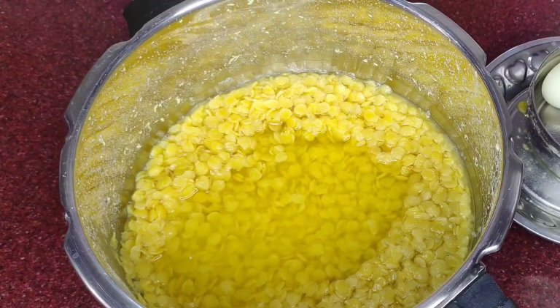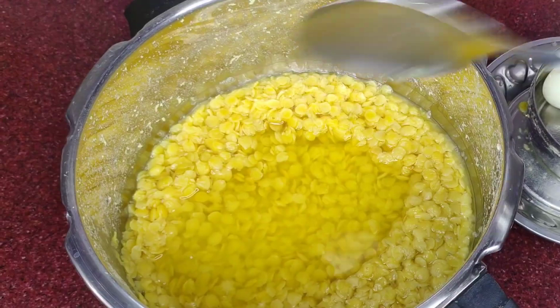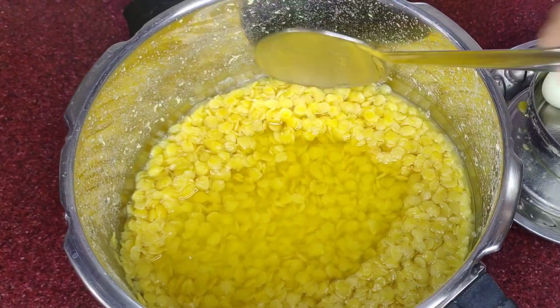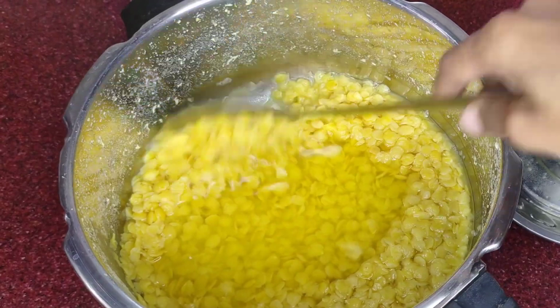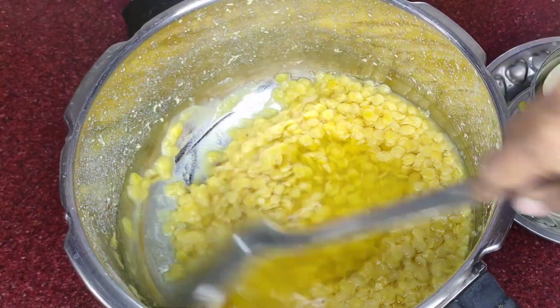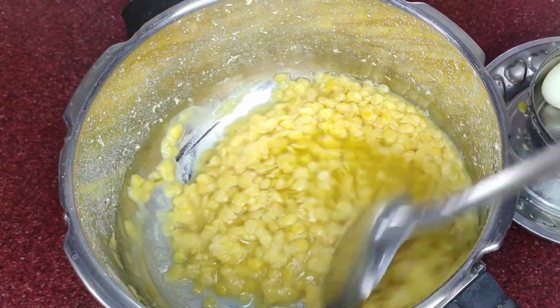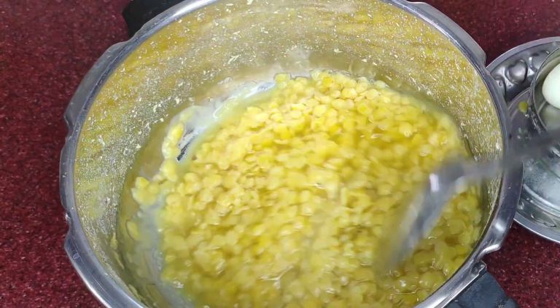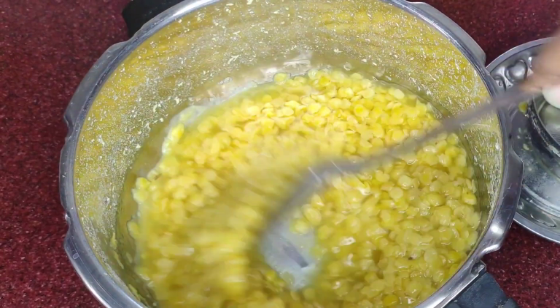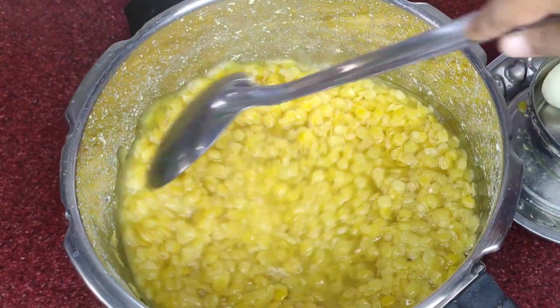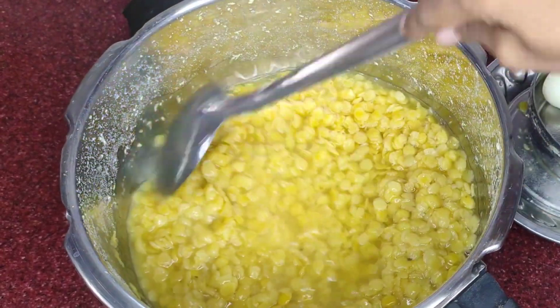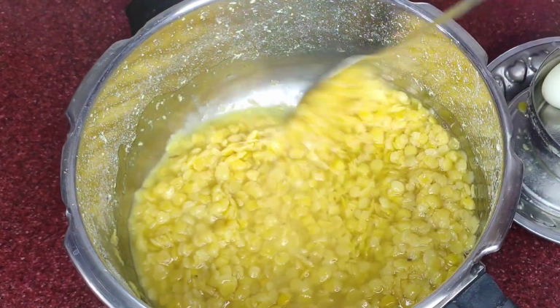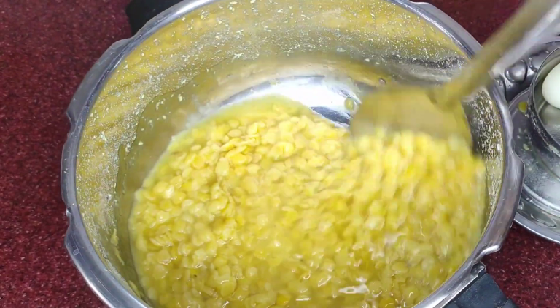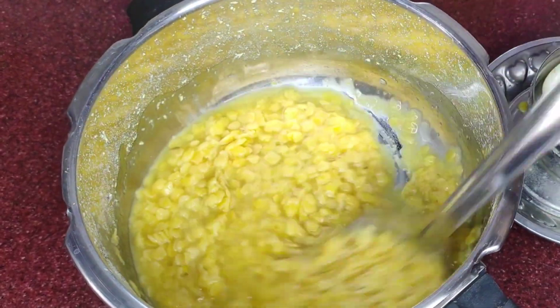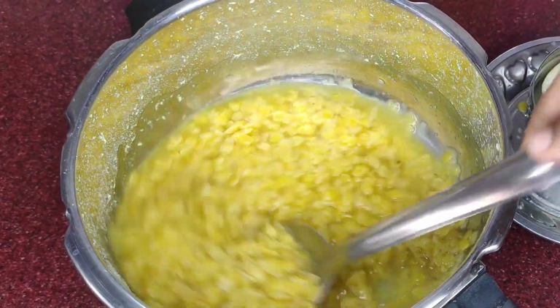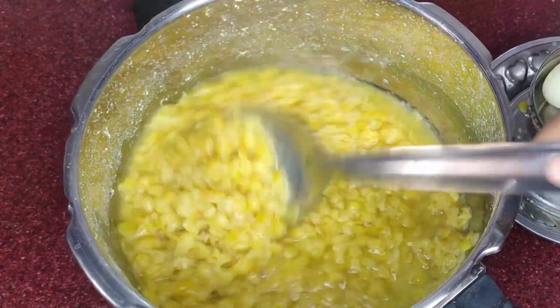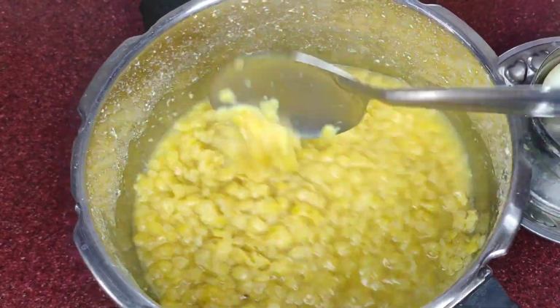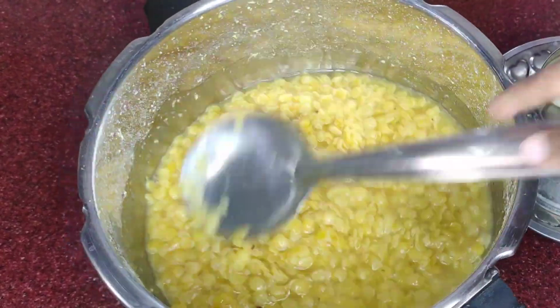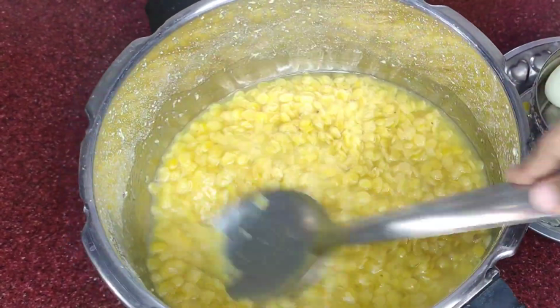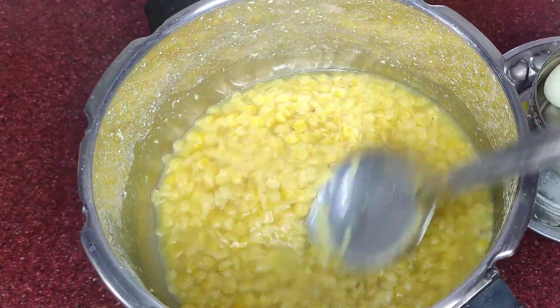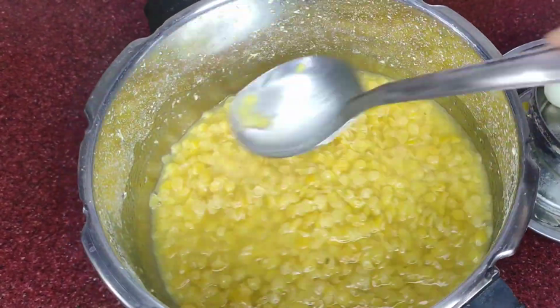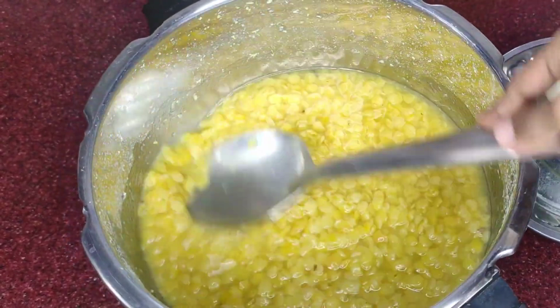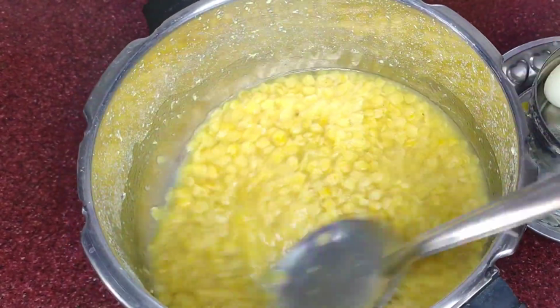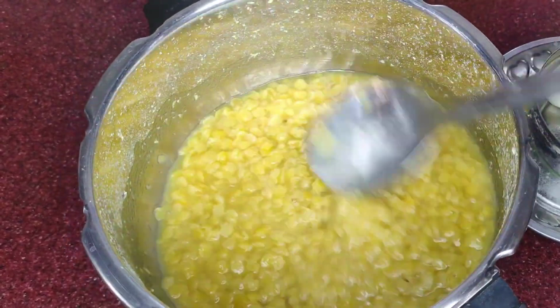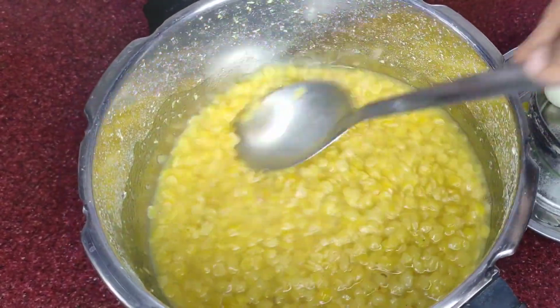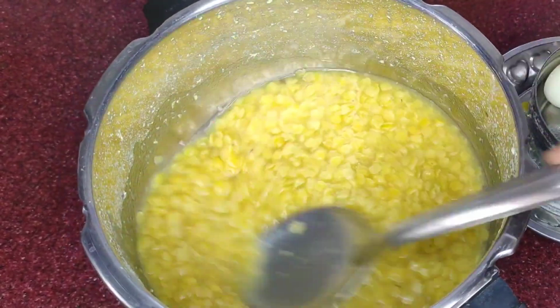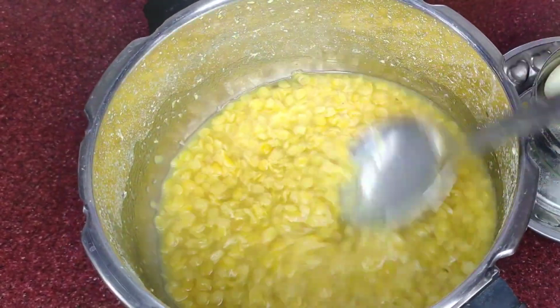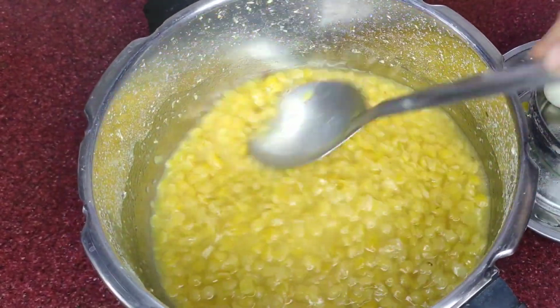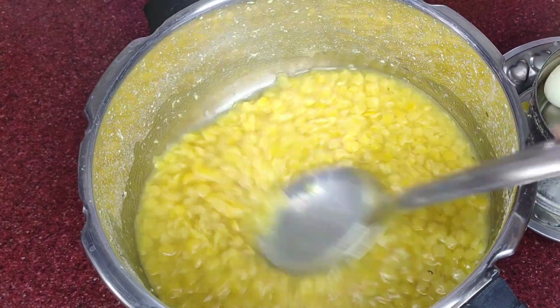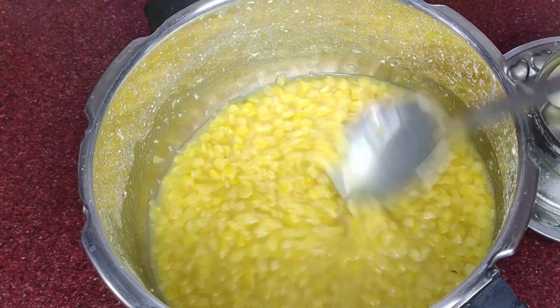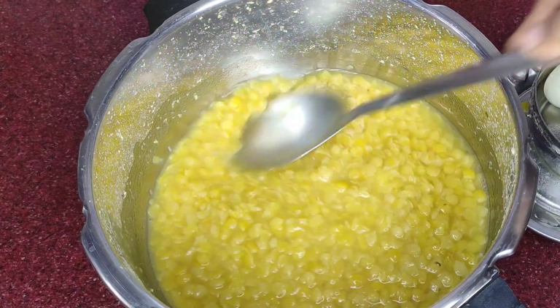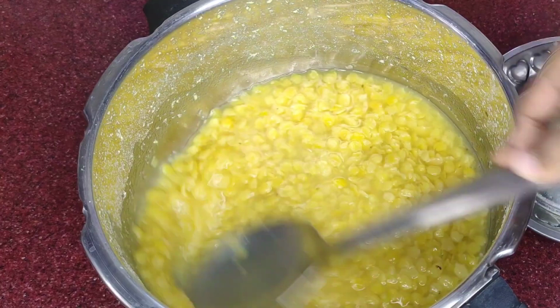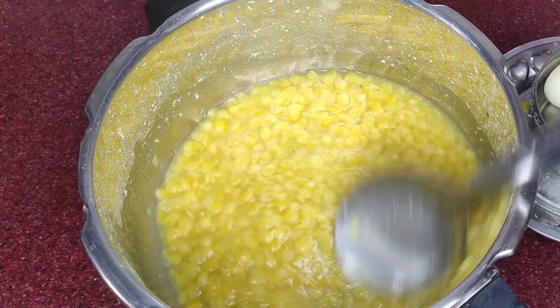Hi friends, welcome back to my channel. In this video, I will show you the kitchen tips and tricks.